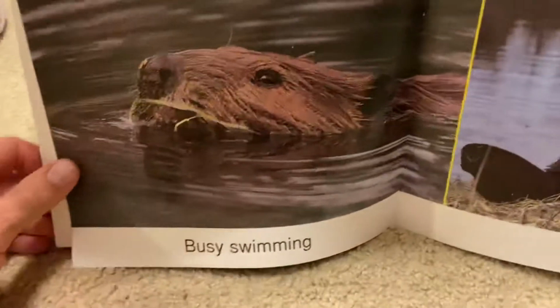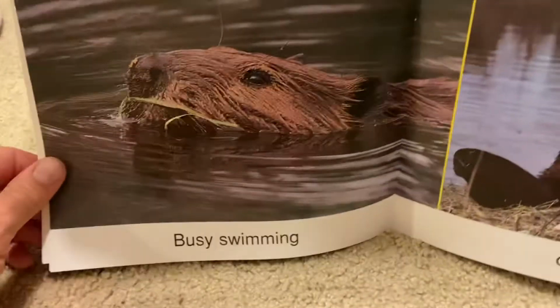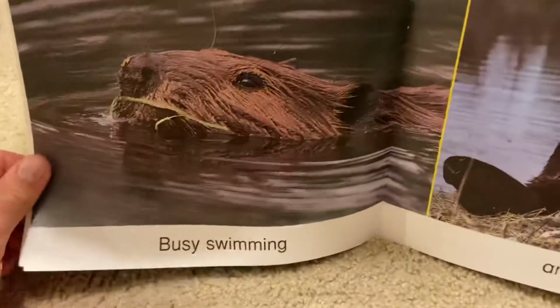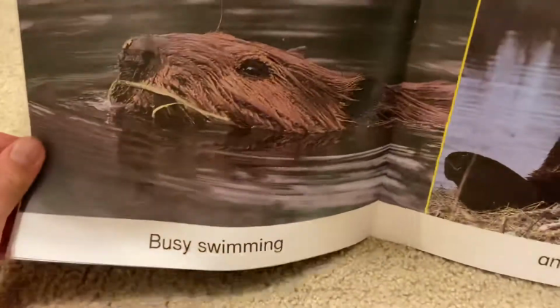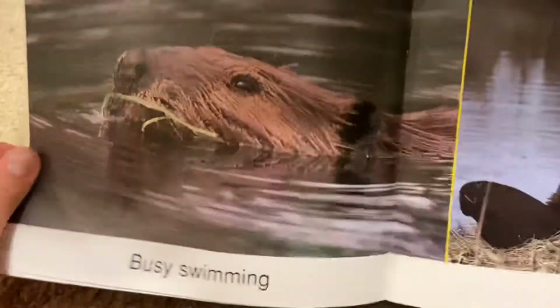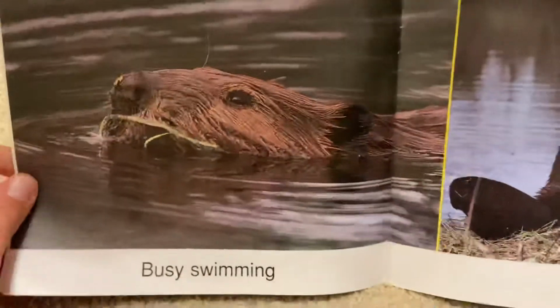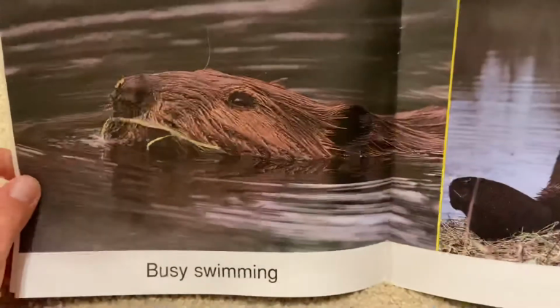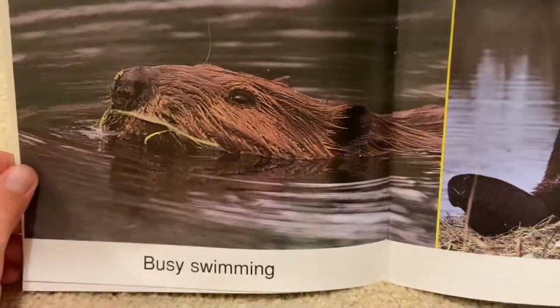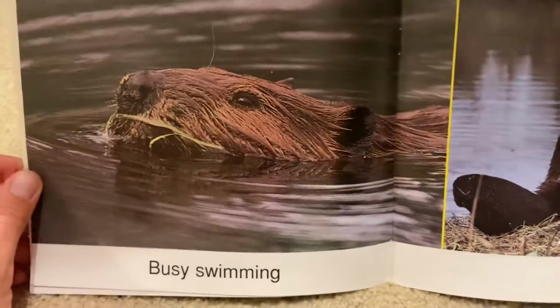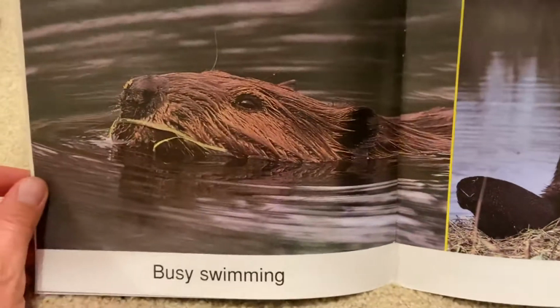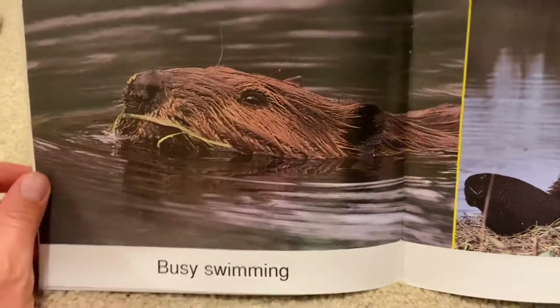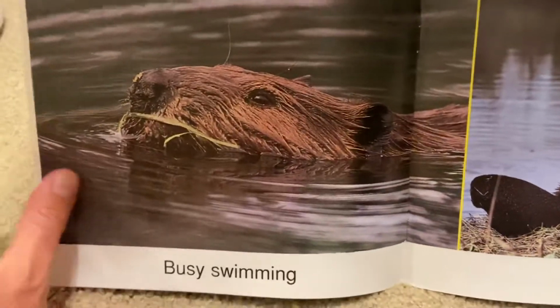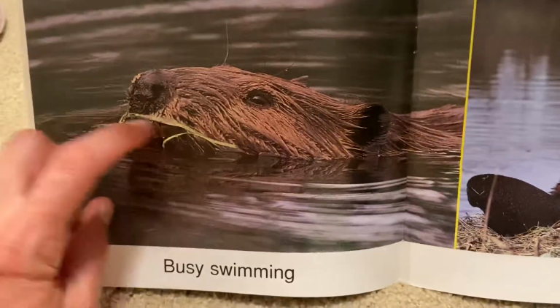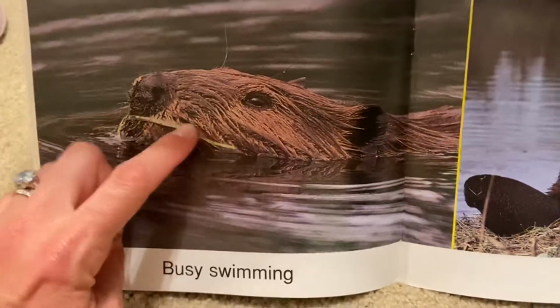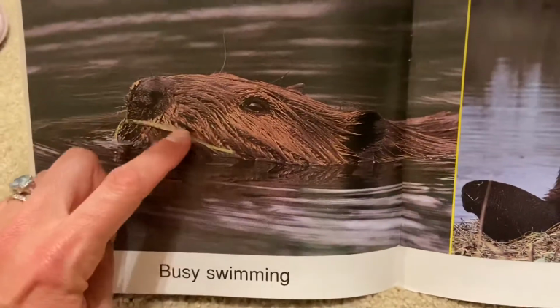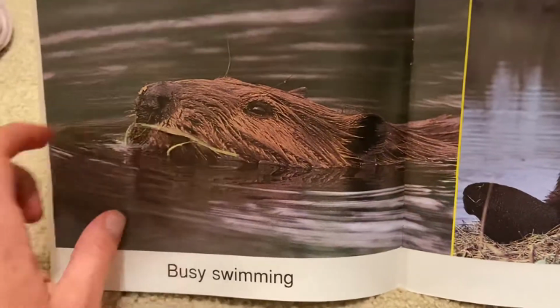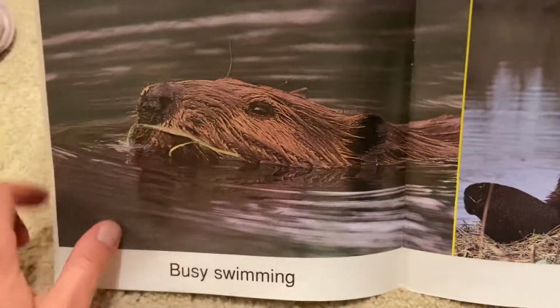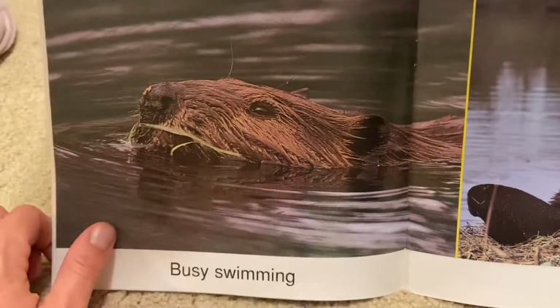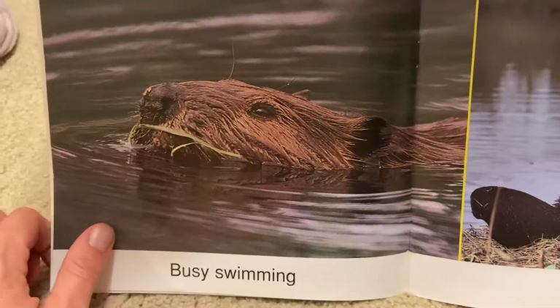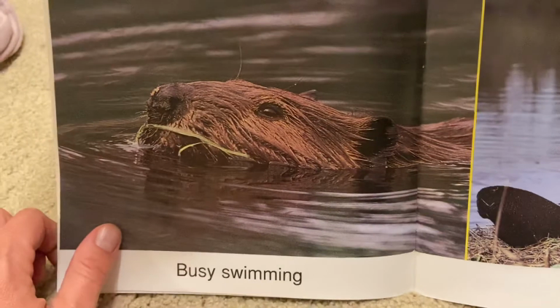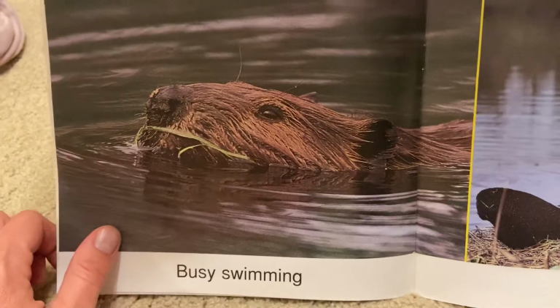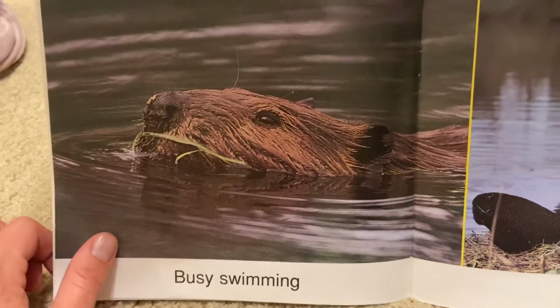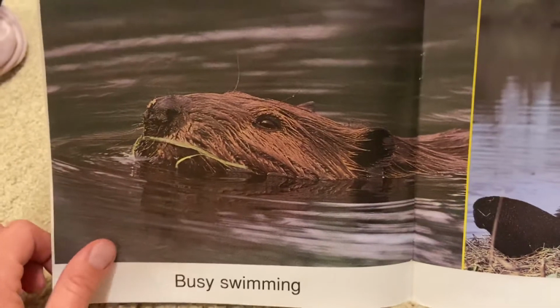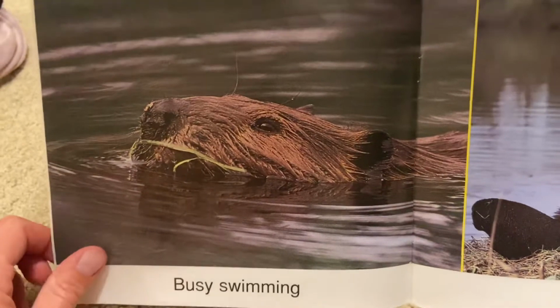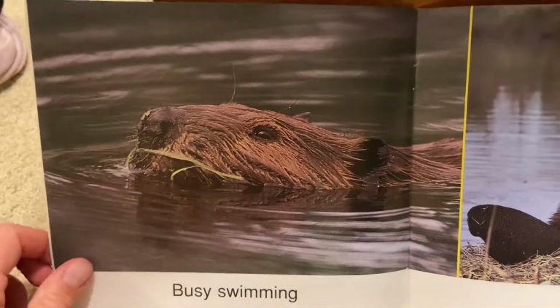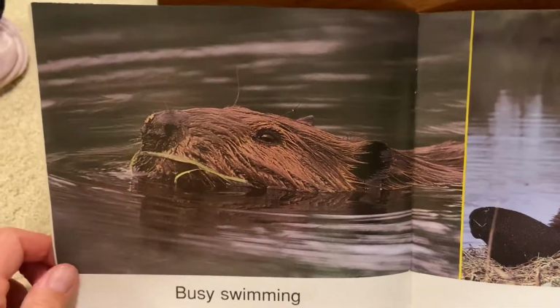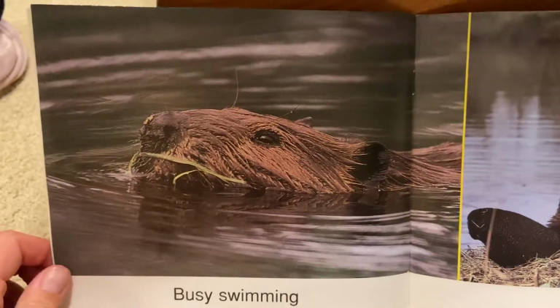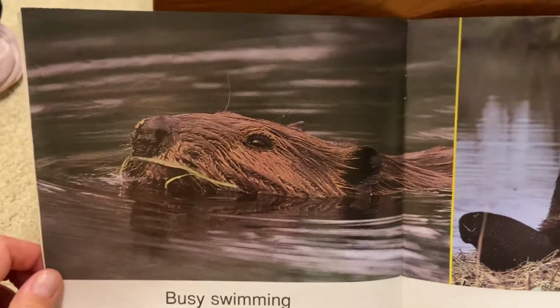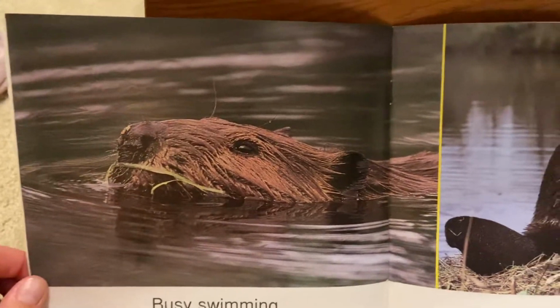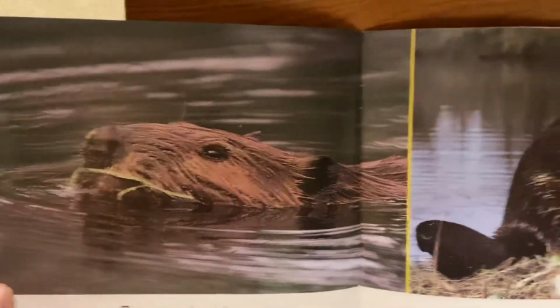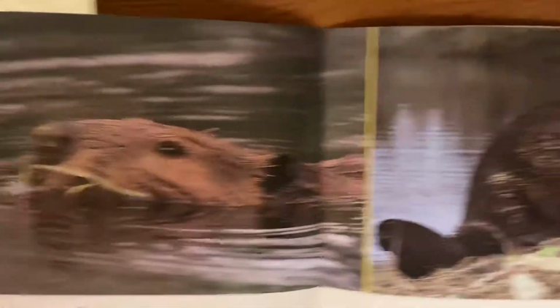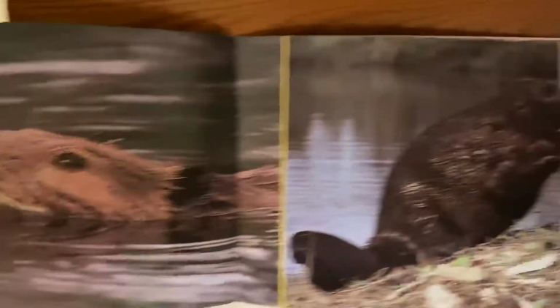Busy swimming. He is swimming in the water.